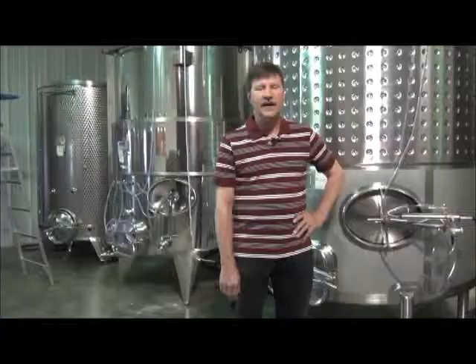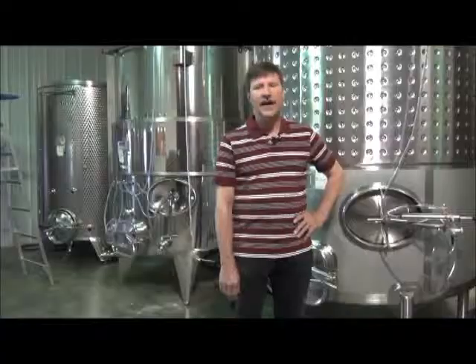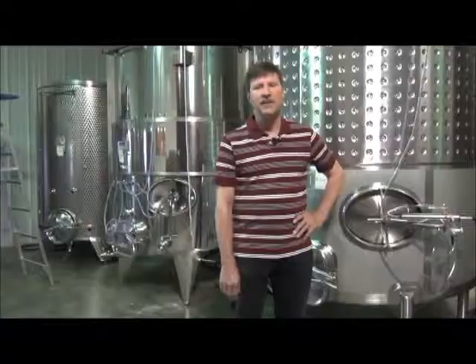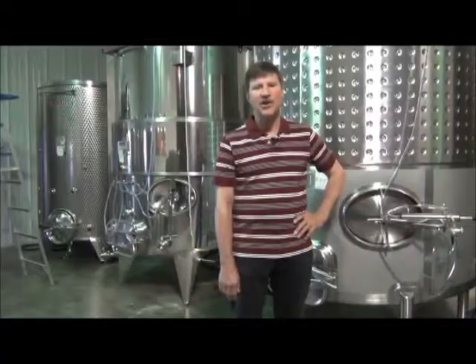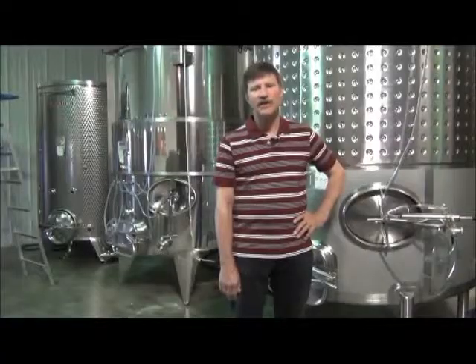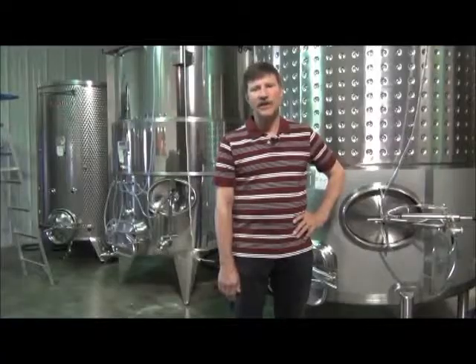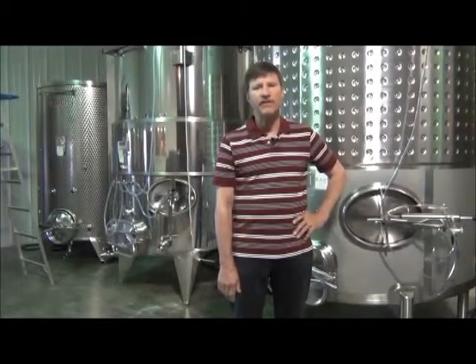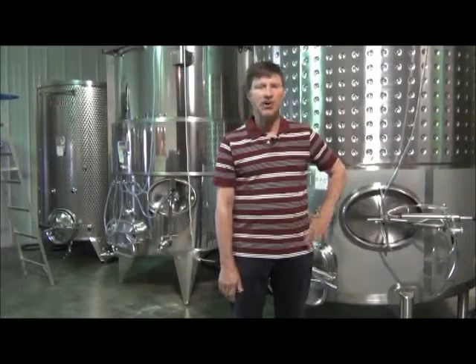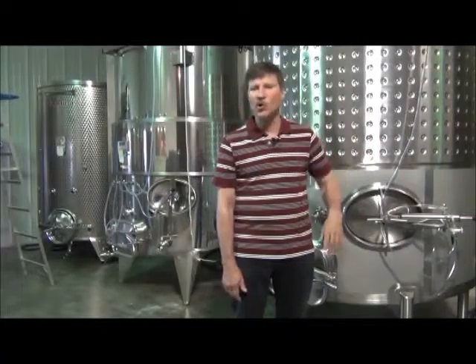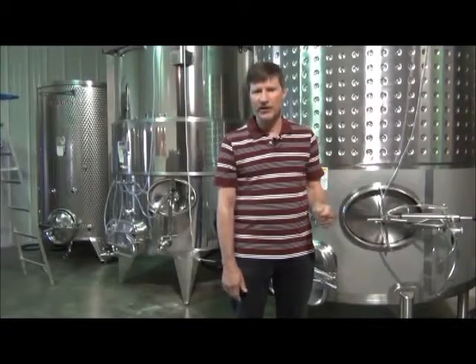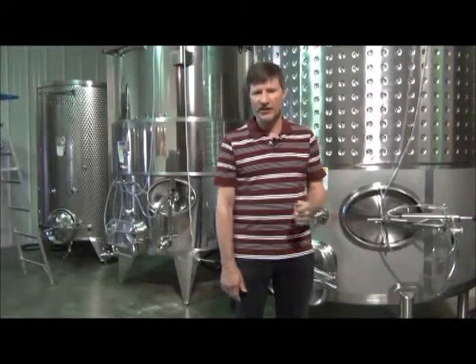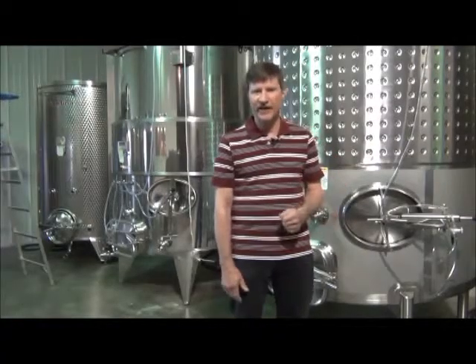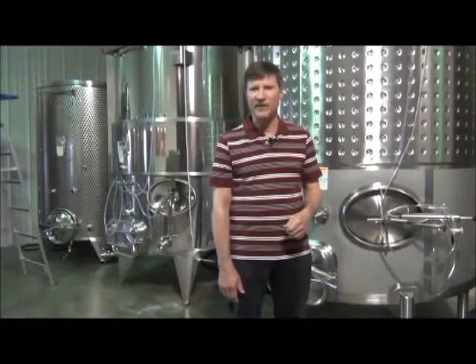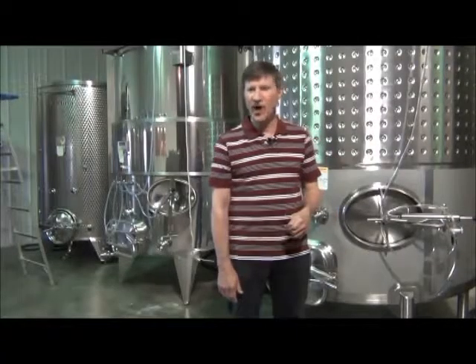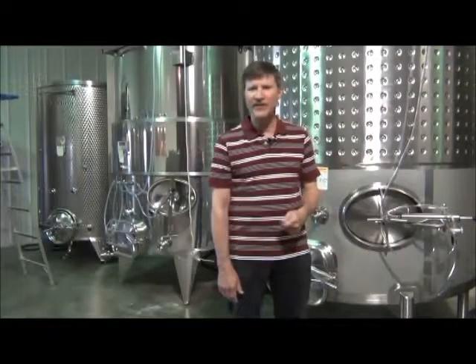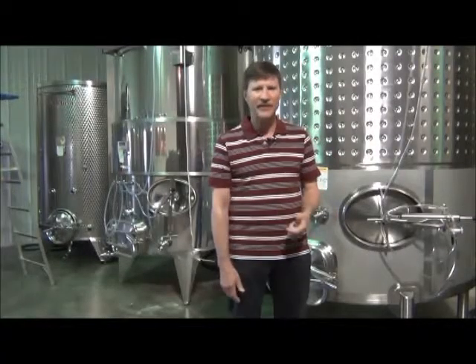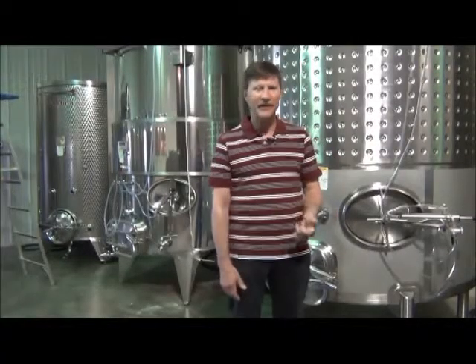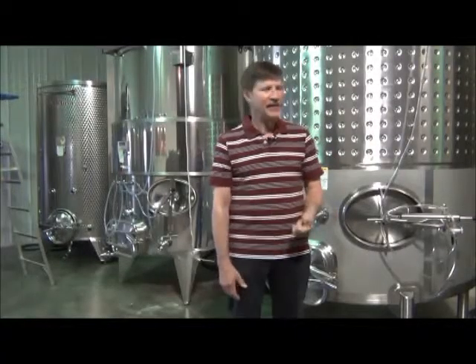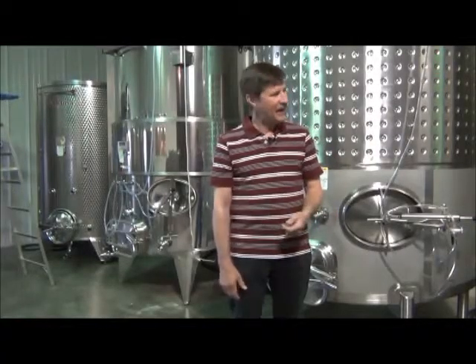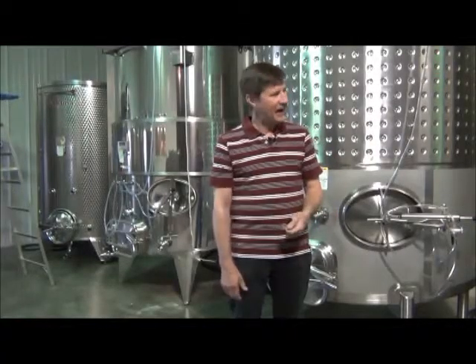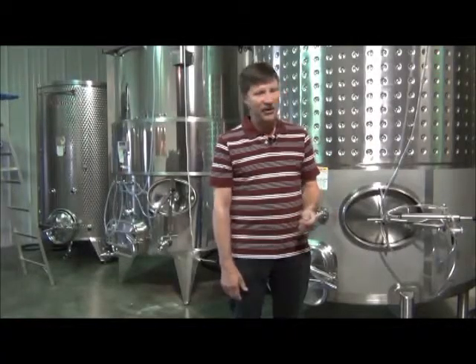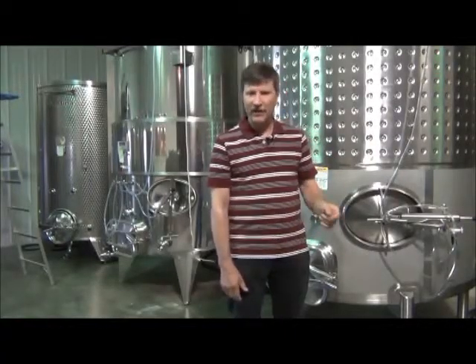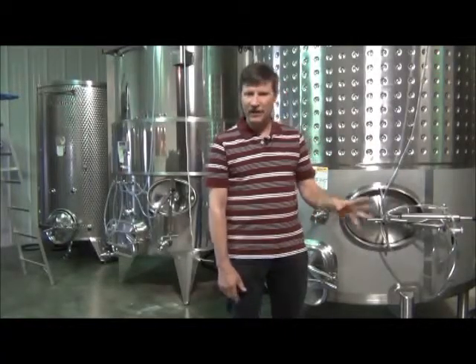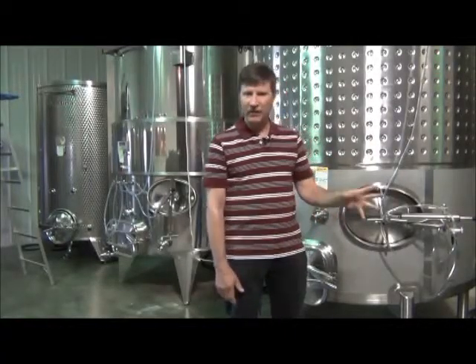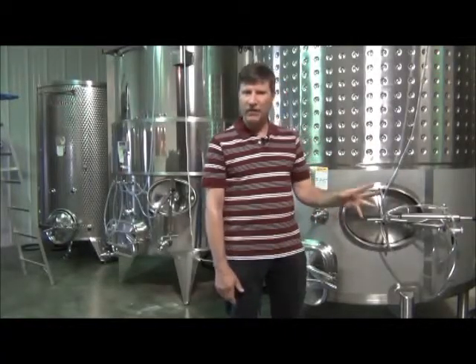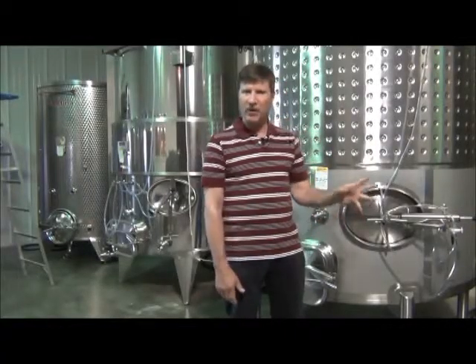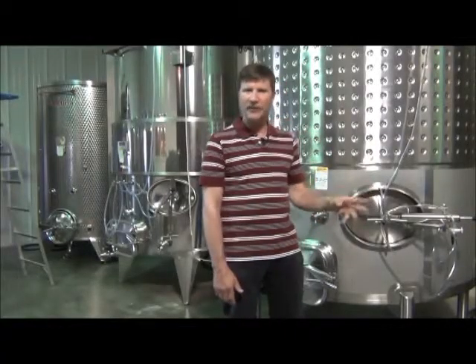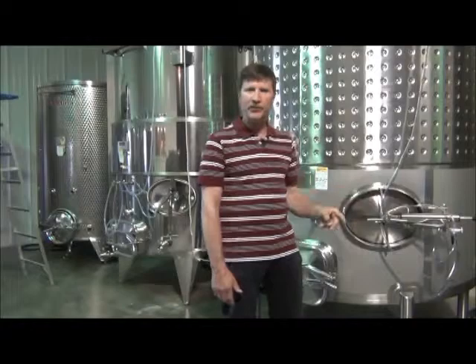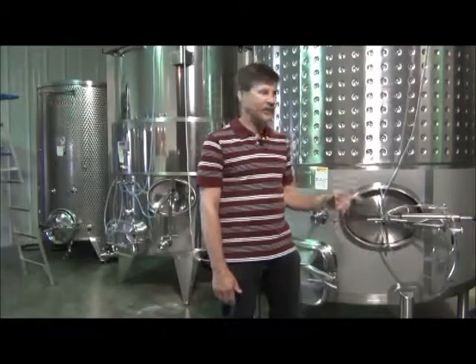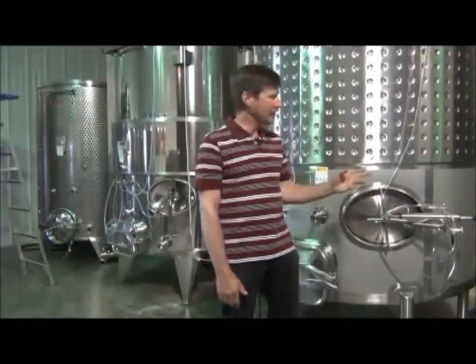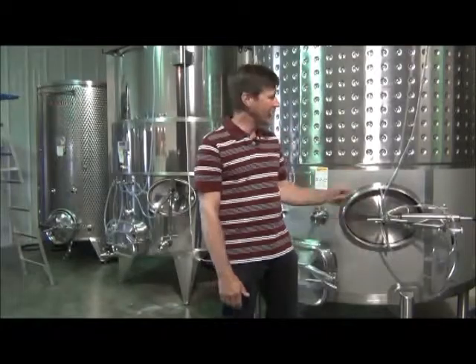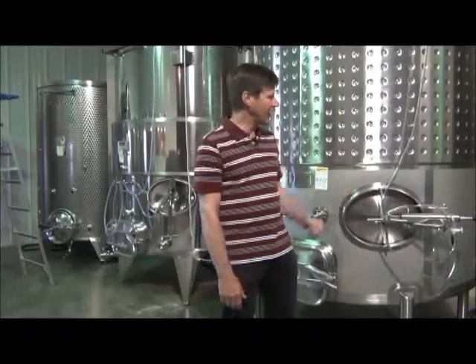Hi, I'm Jay Steger from Cold Country Vines and Wines, and I'm going to tell you a little bit about what we do with these tanks.